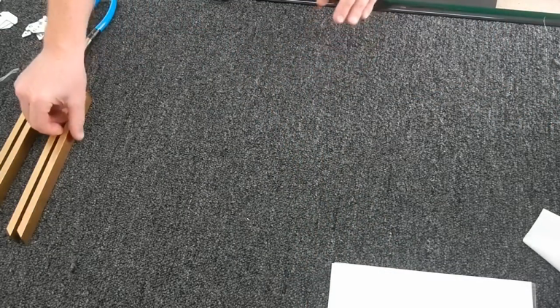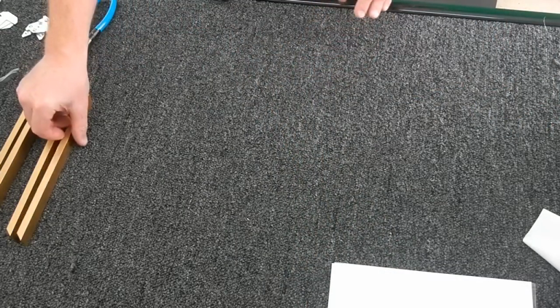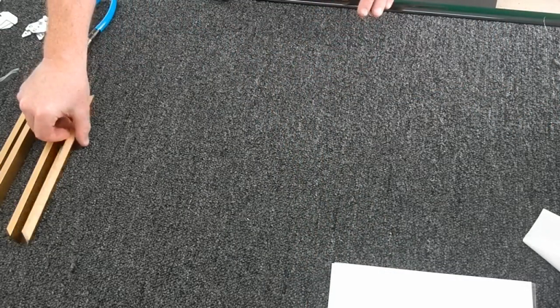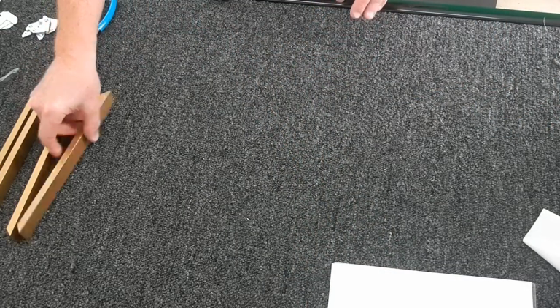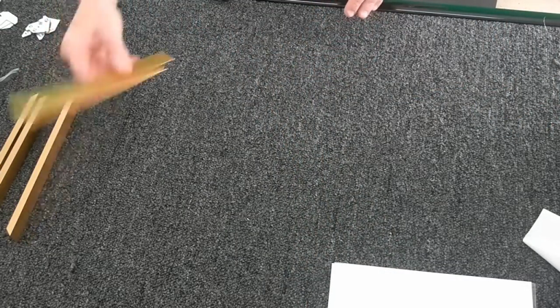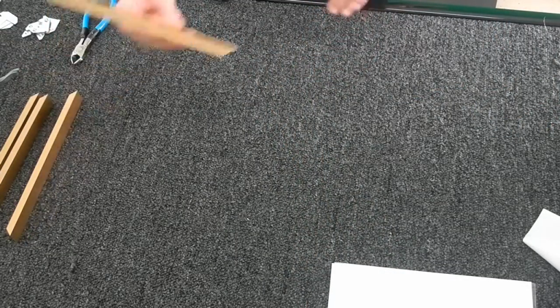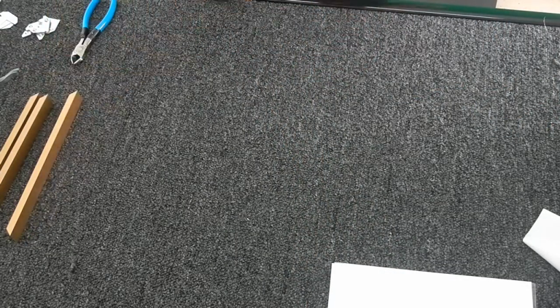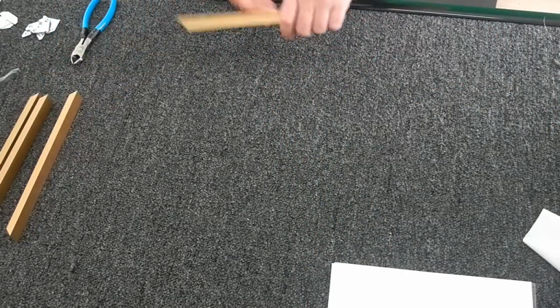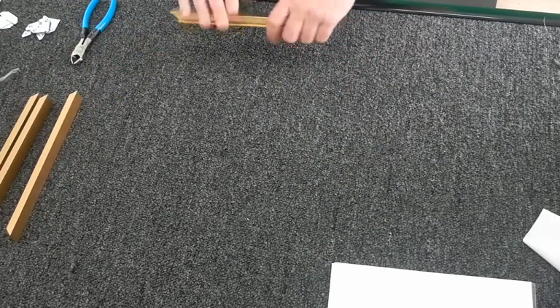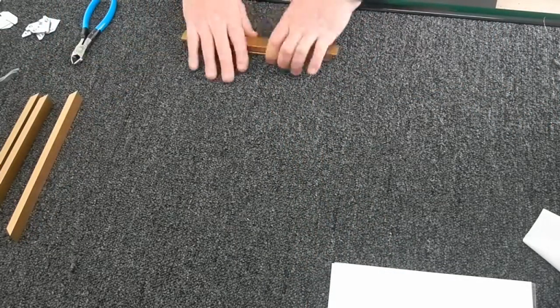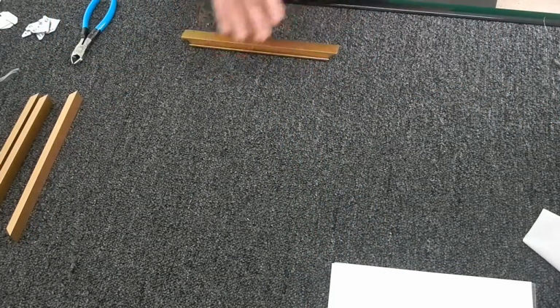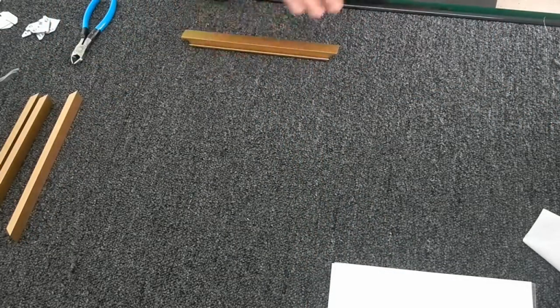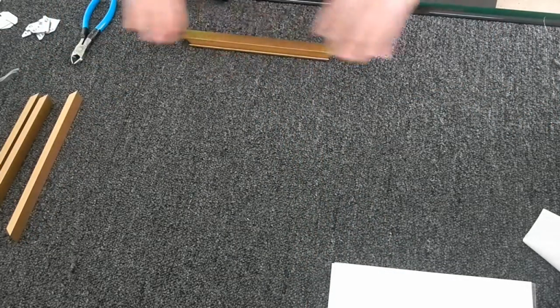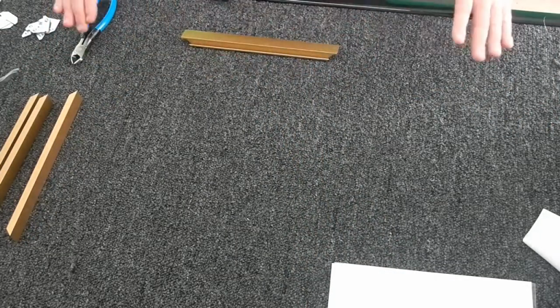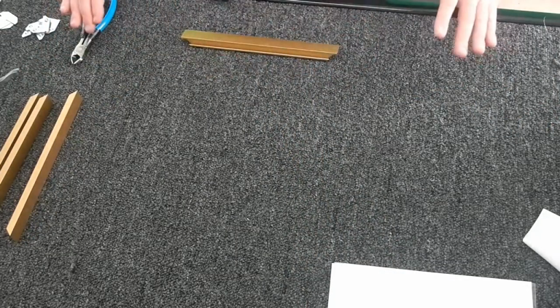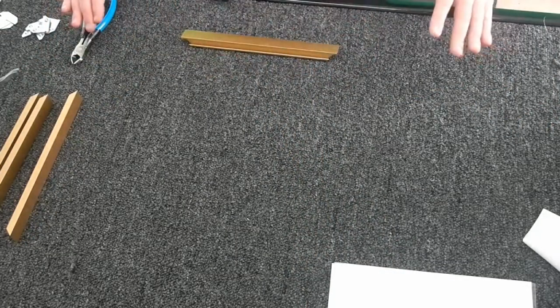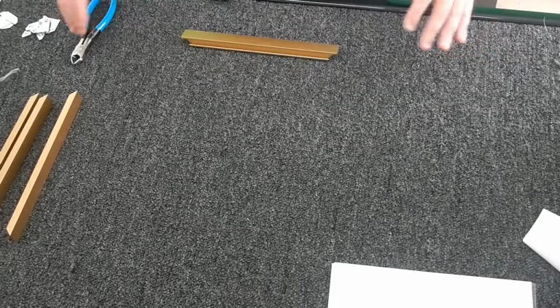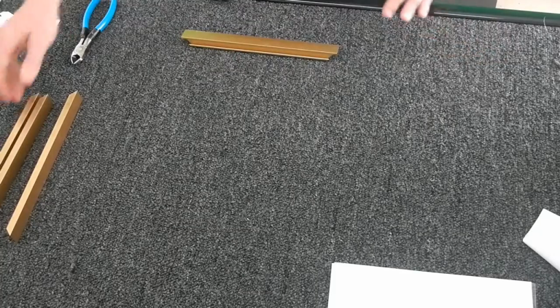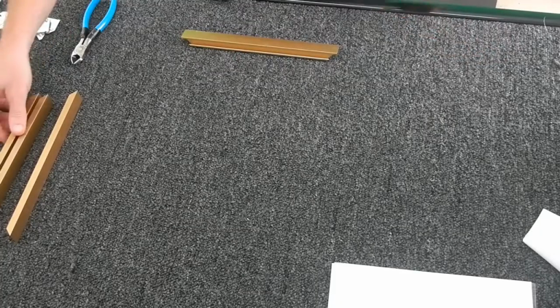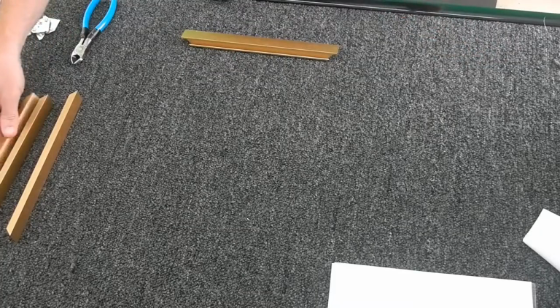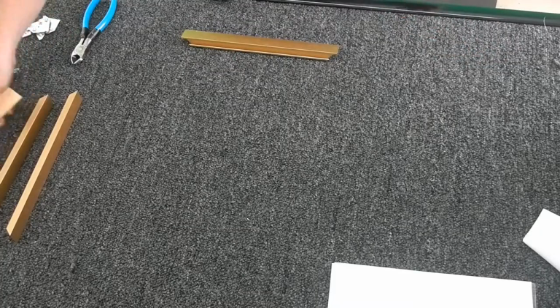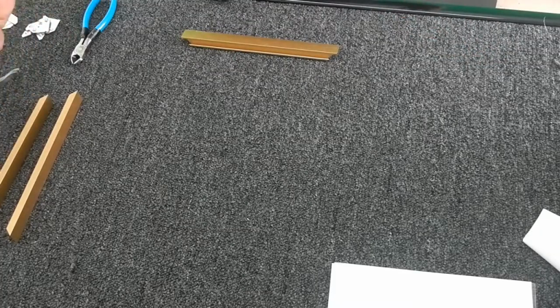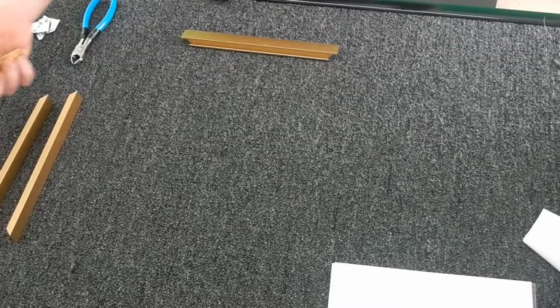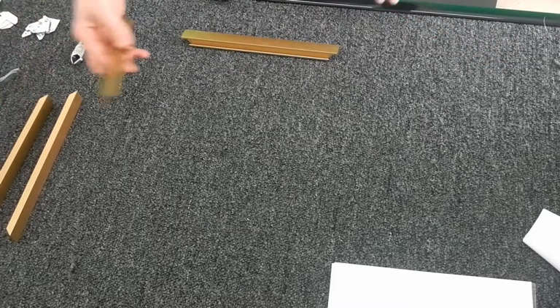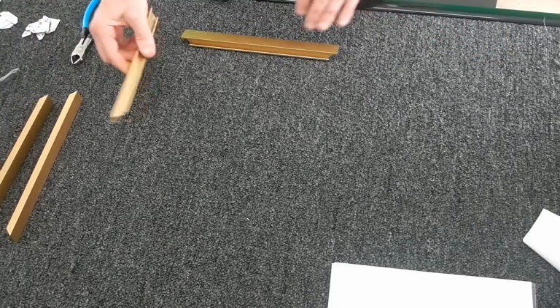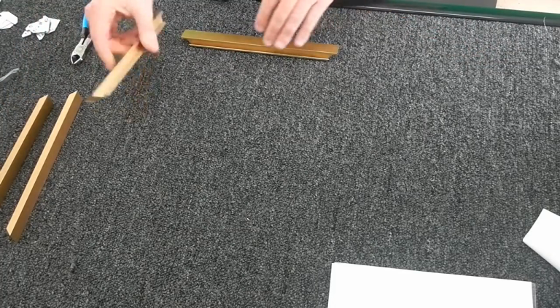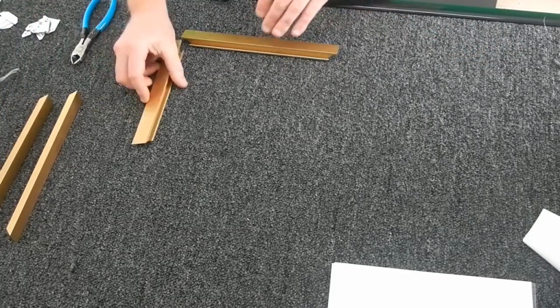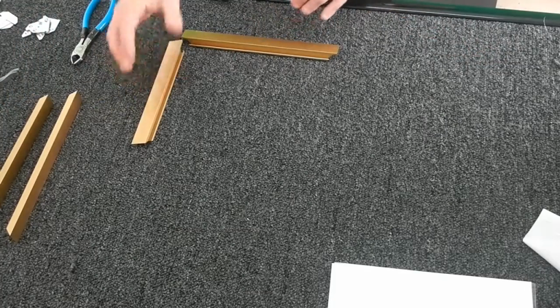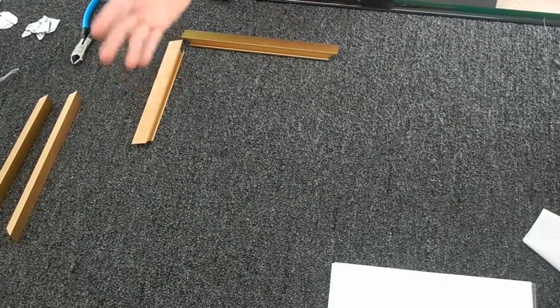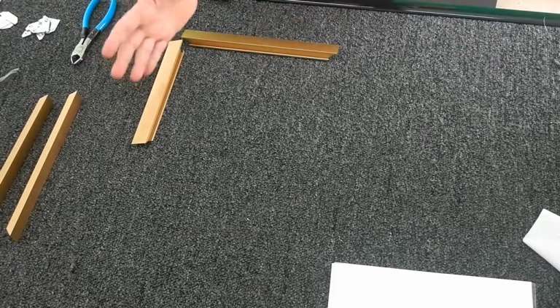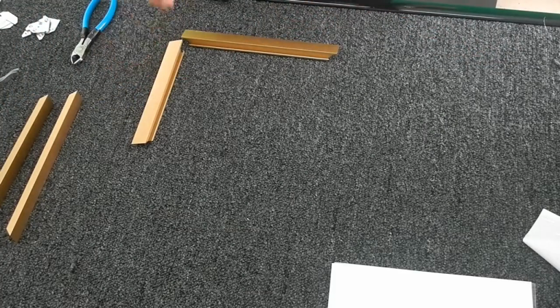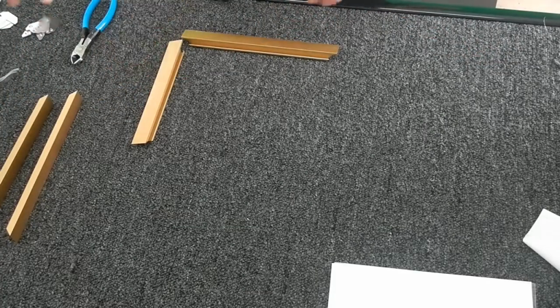Now I'm going to take one of the long rails and place it directly in front of me, and I'm going to take a short rail and put it to the right of me.